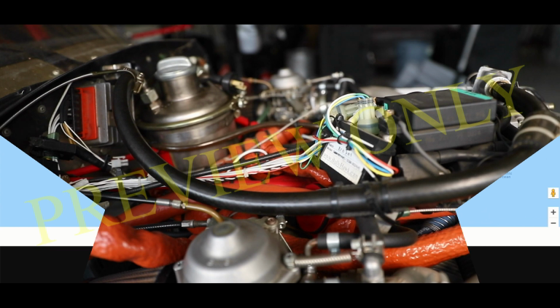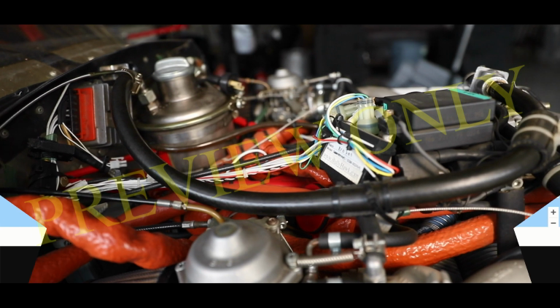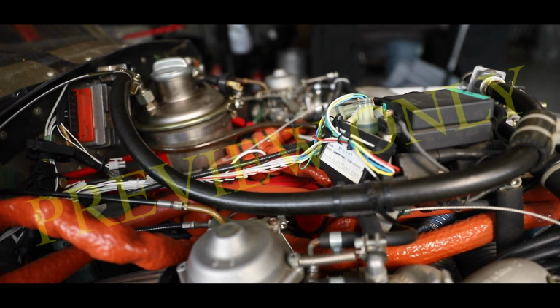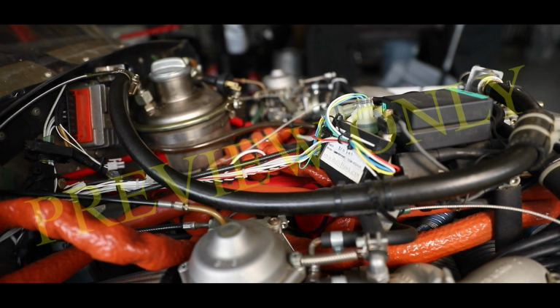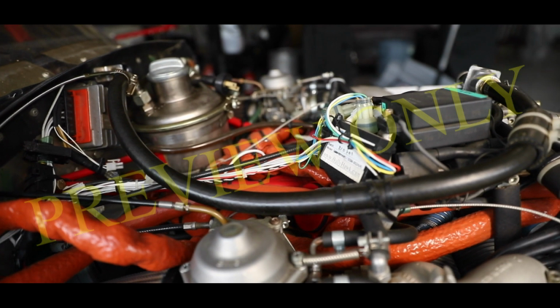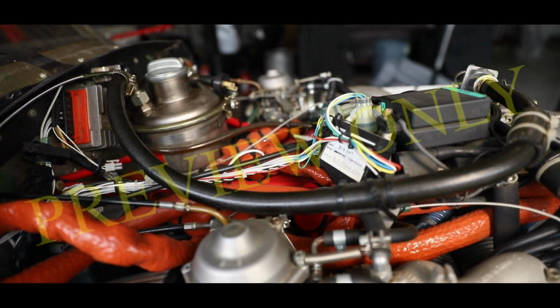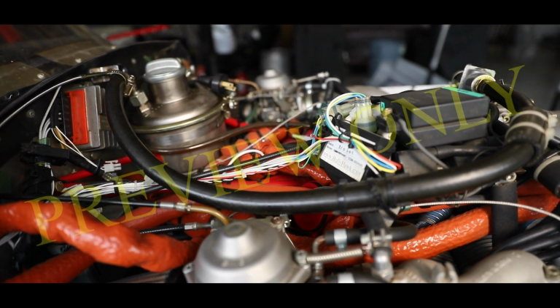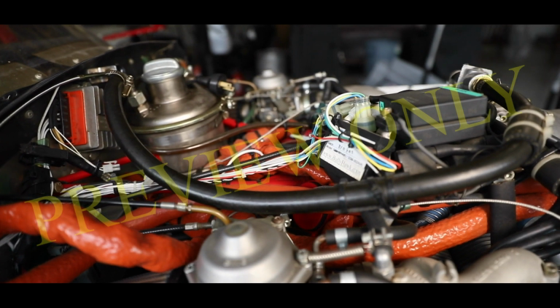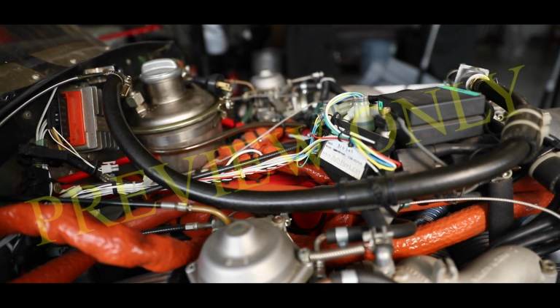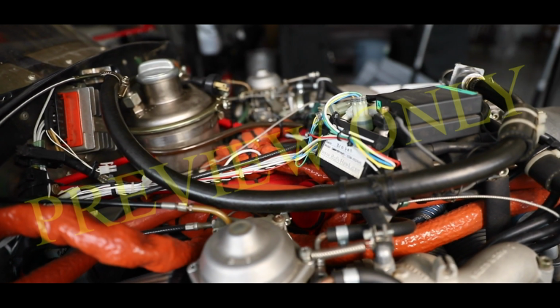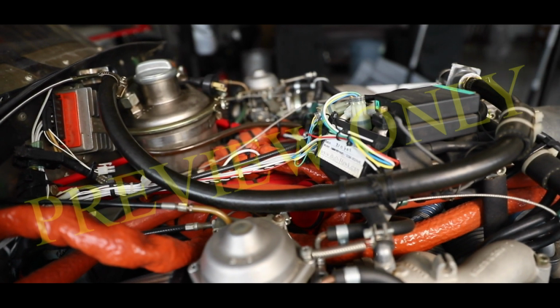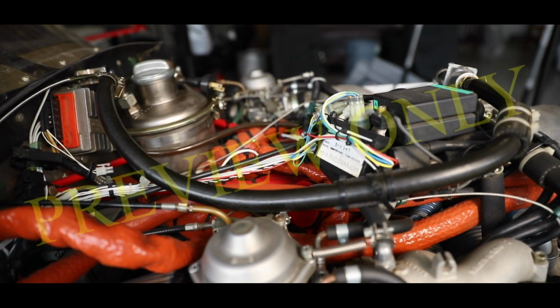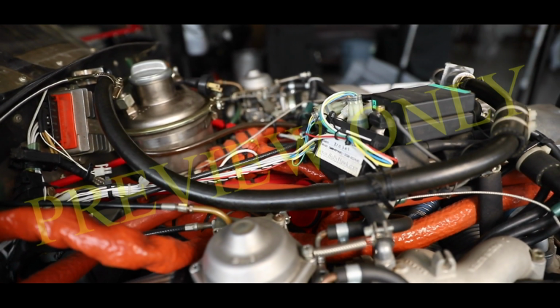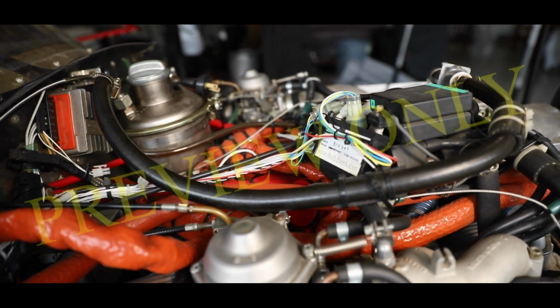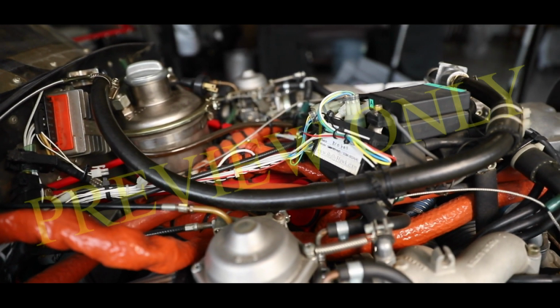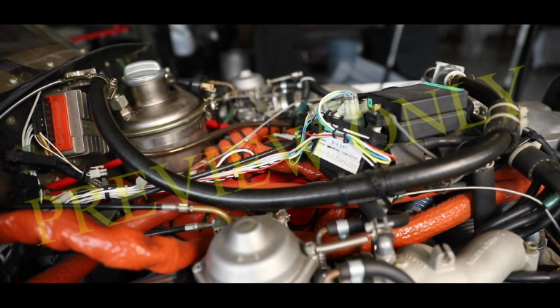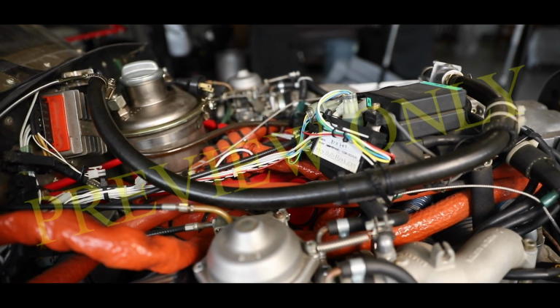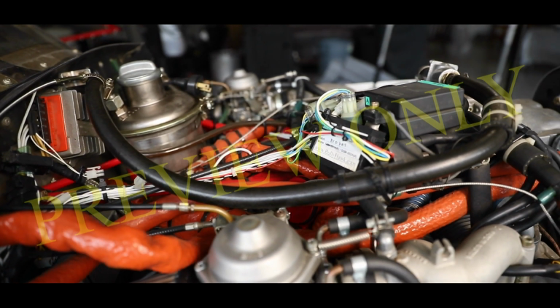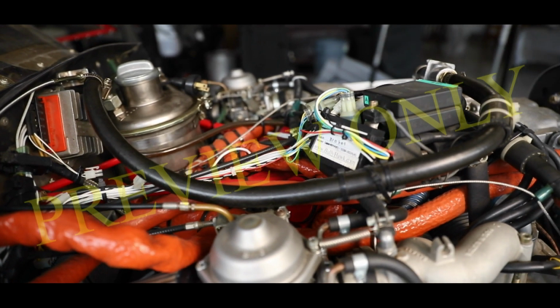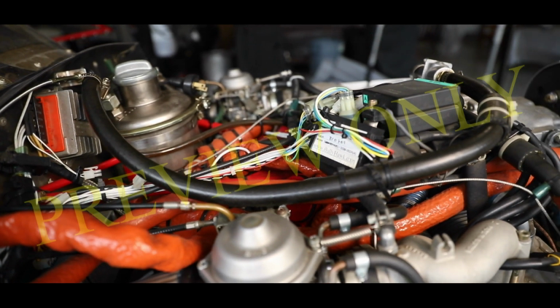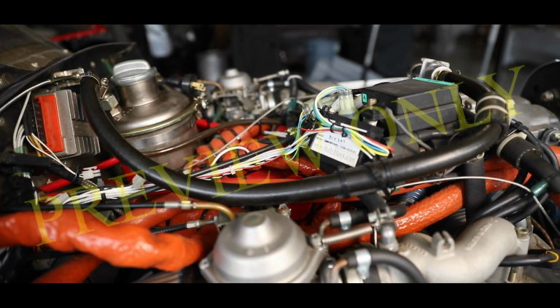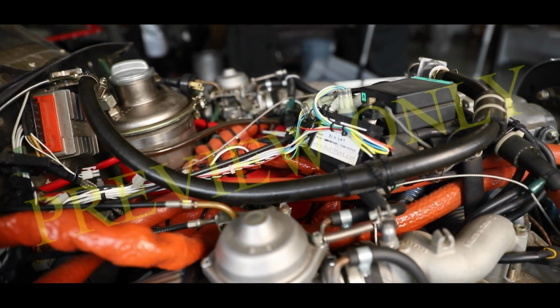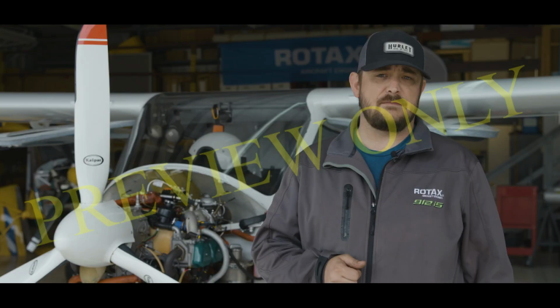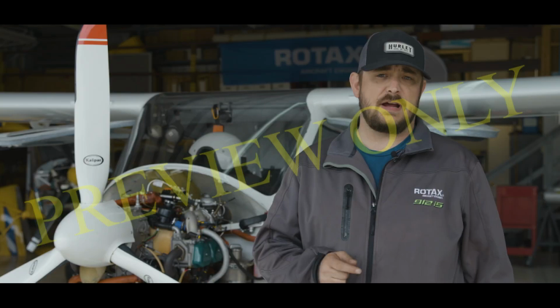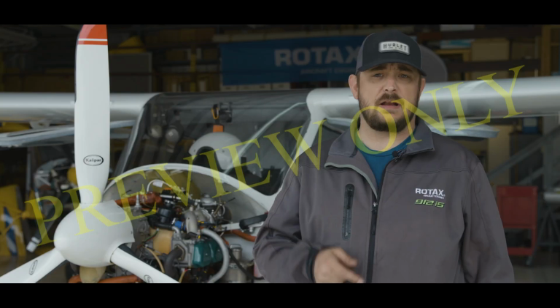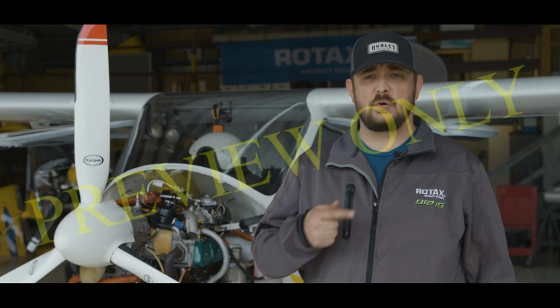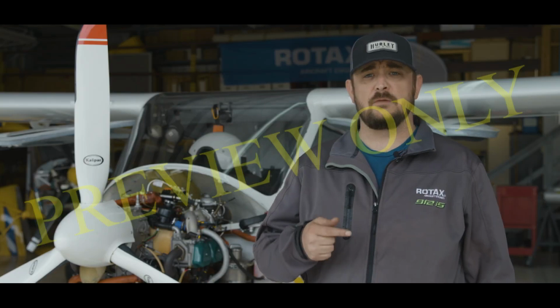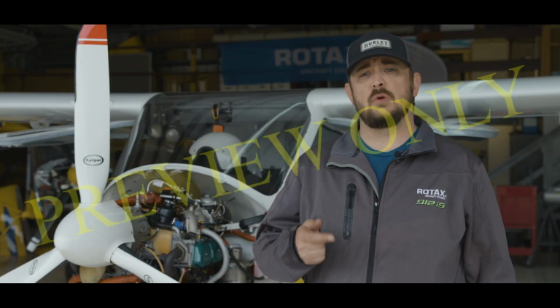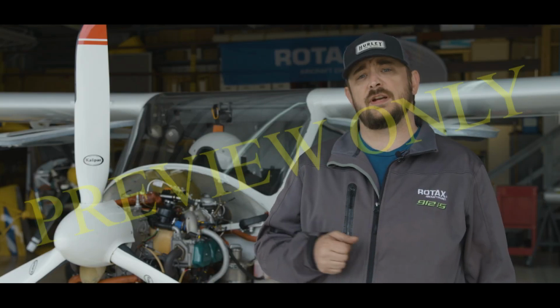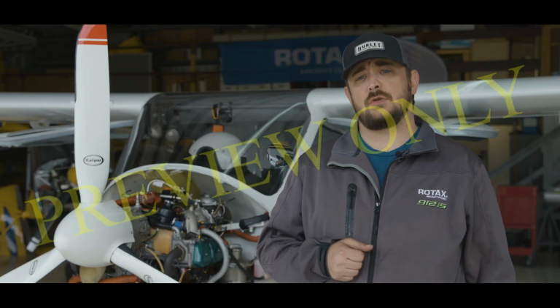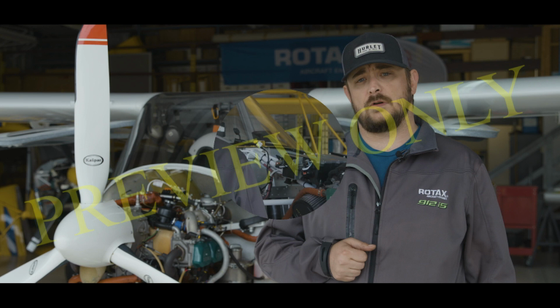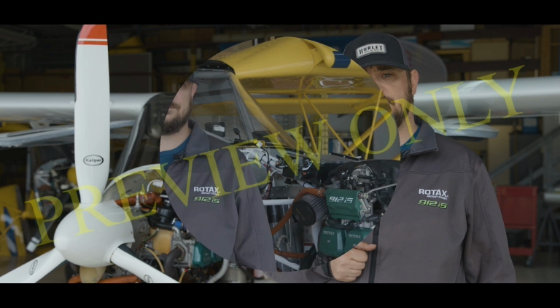If an engine overhaul was performed, make sure you look at the records closely and be sure that it was done by an approved Rotax overhaul facility.